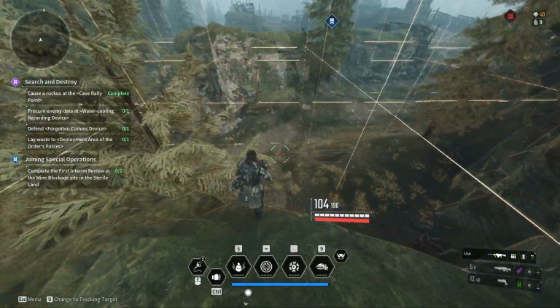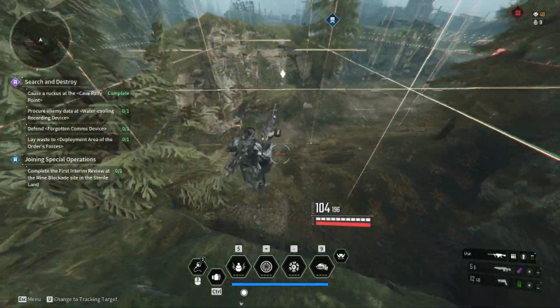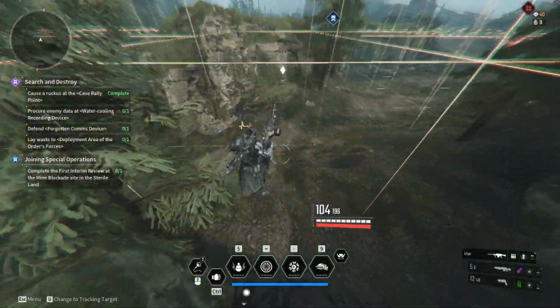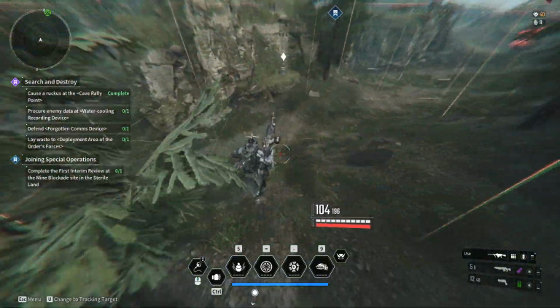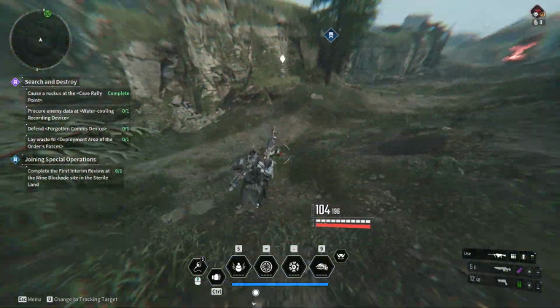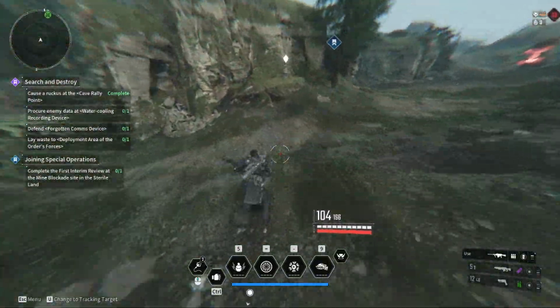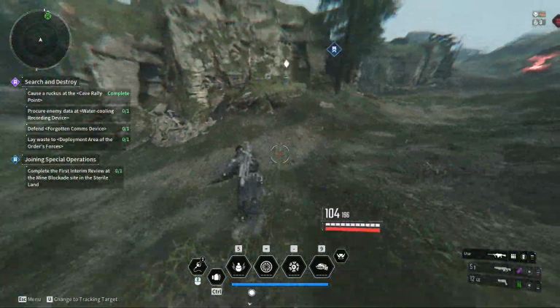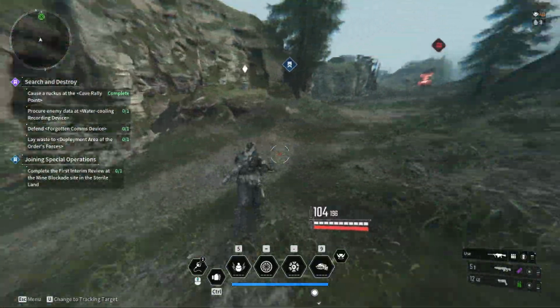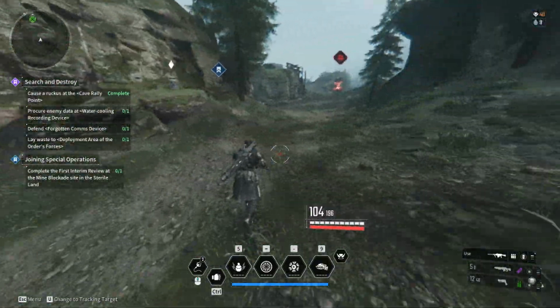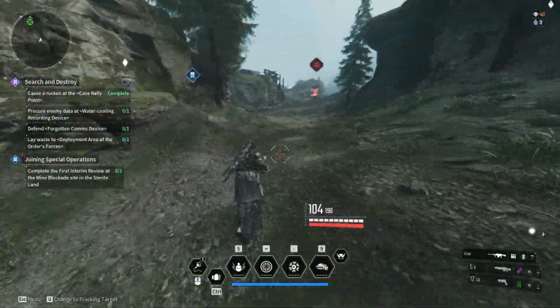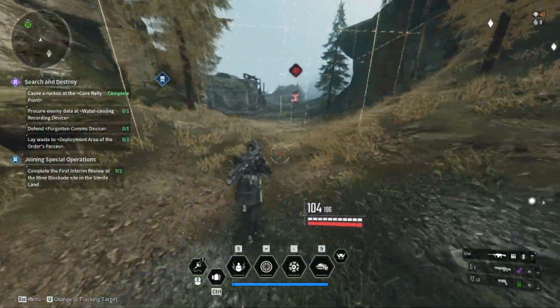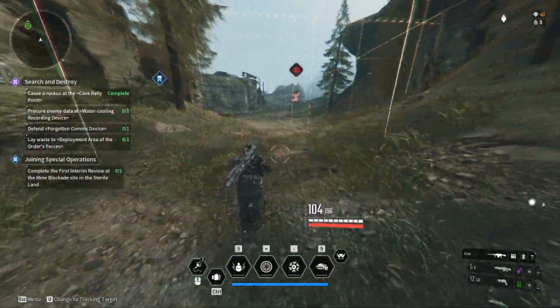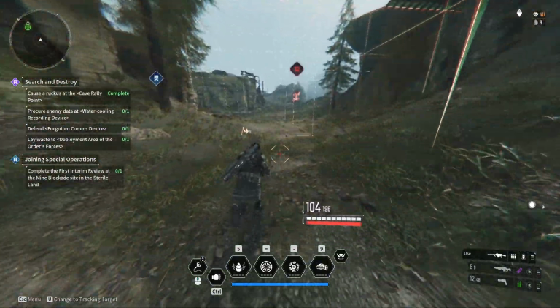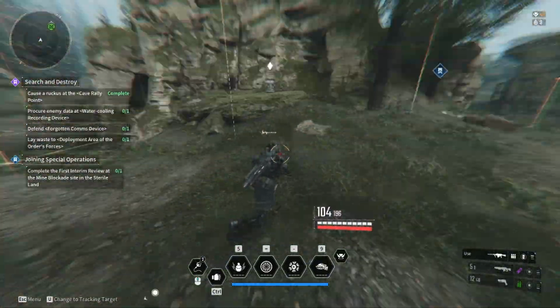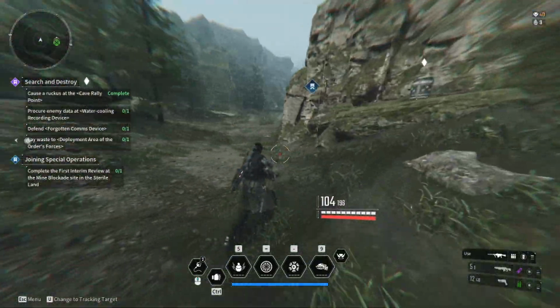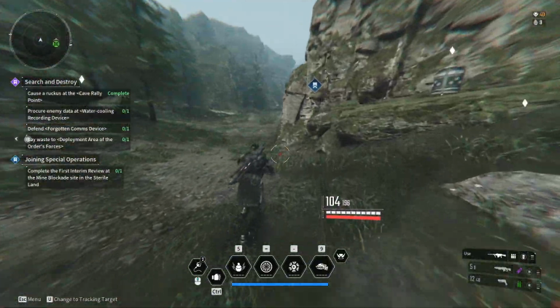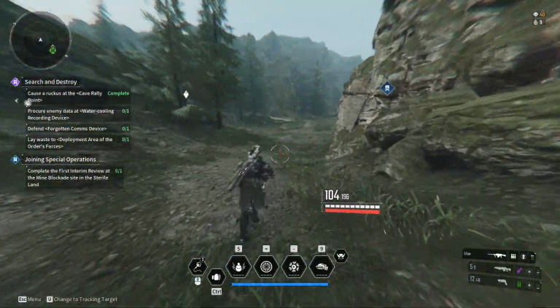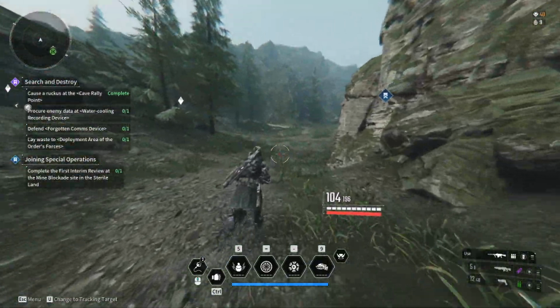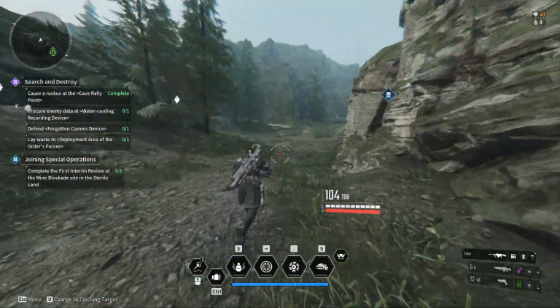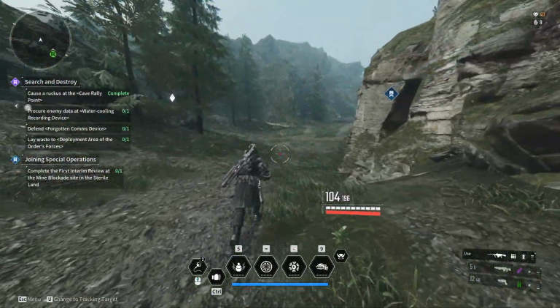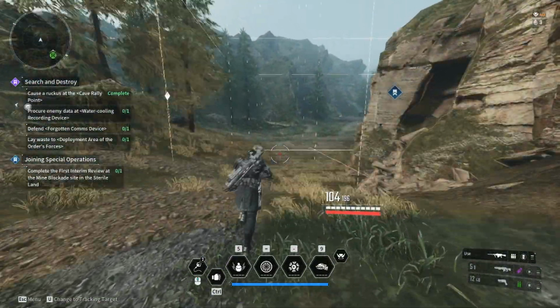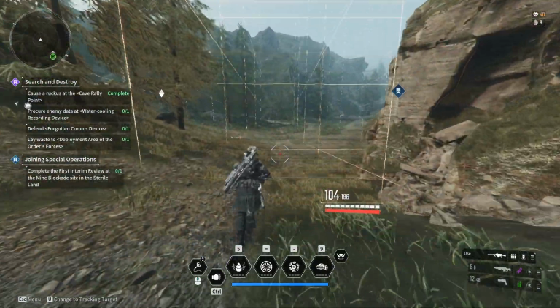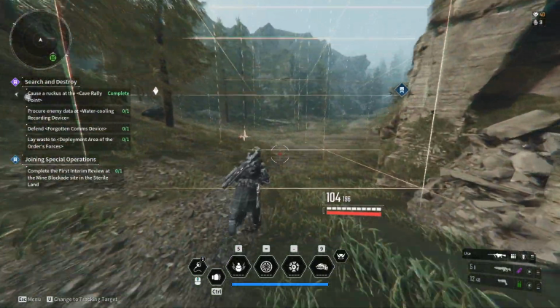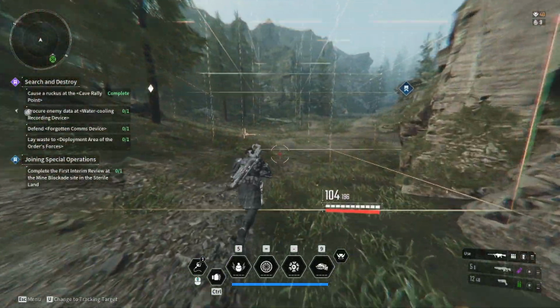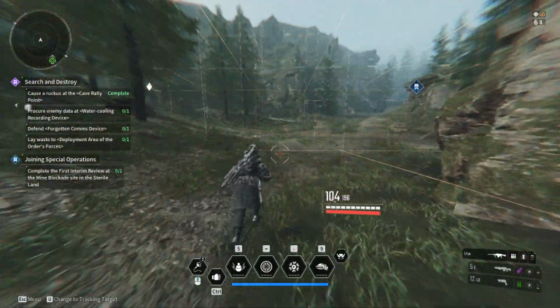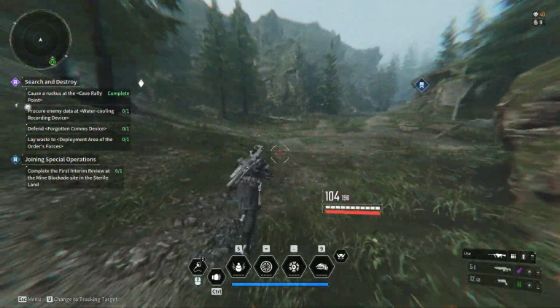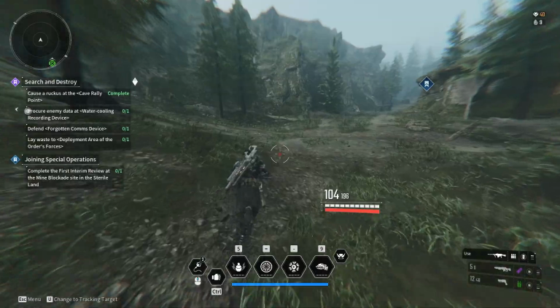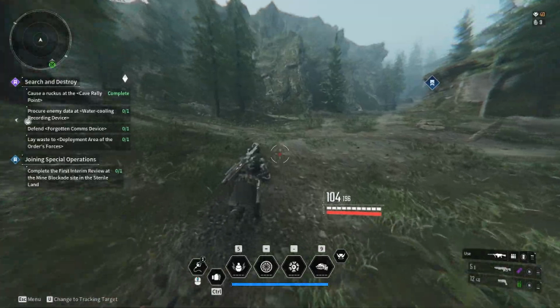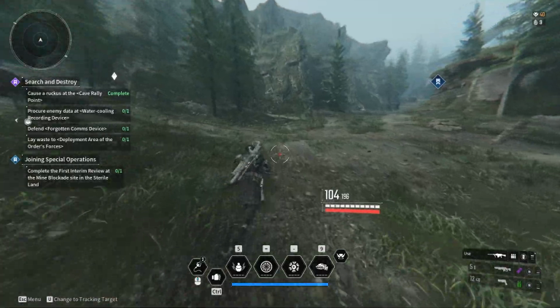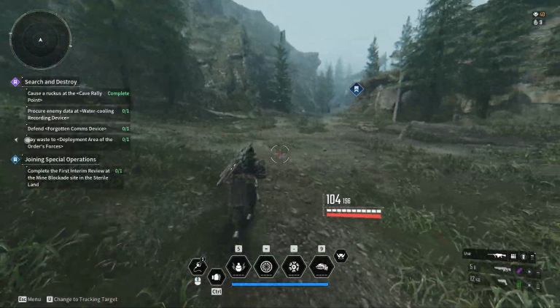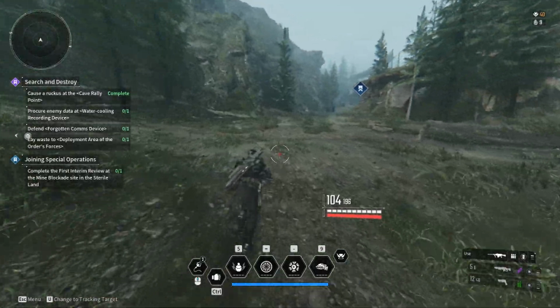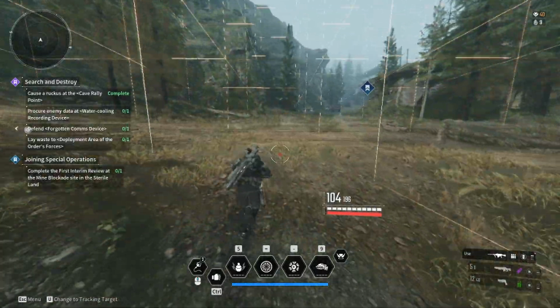Hello everybody, Grizzly Pig here. Welcome to today's episode. We are playing the First Descendant. I'm going to show you how to open encrypted vaults.